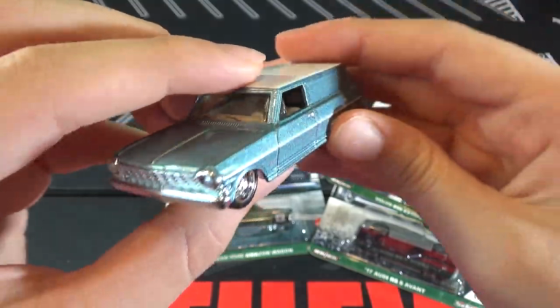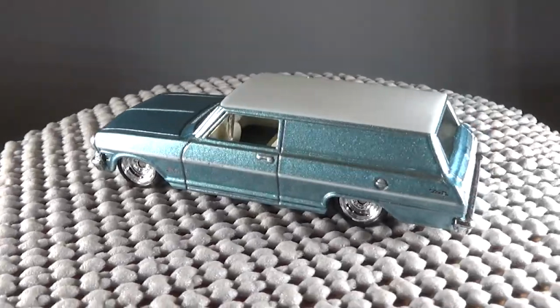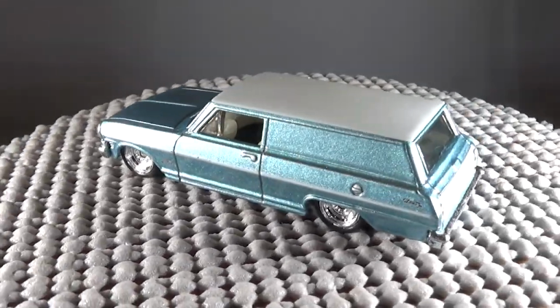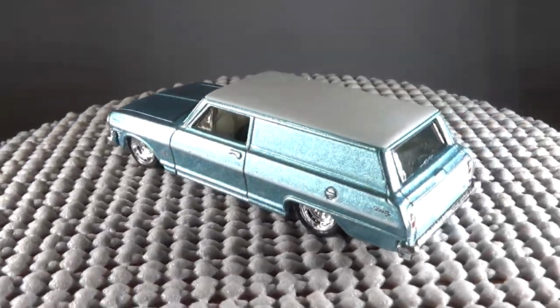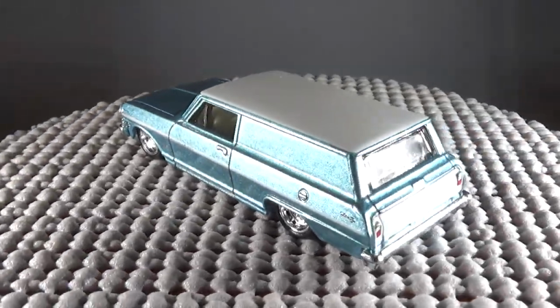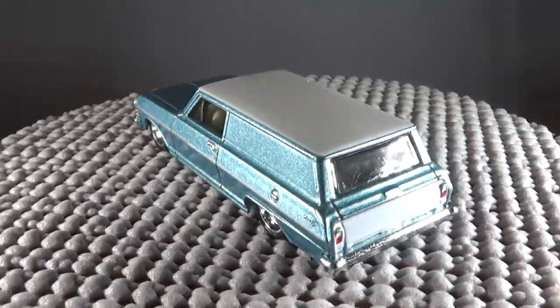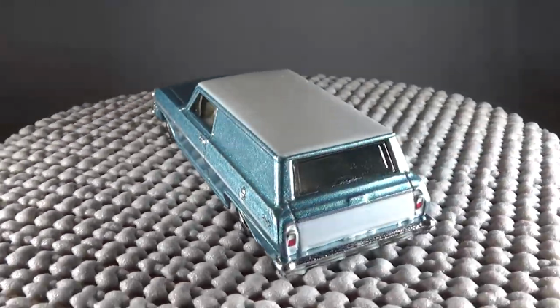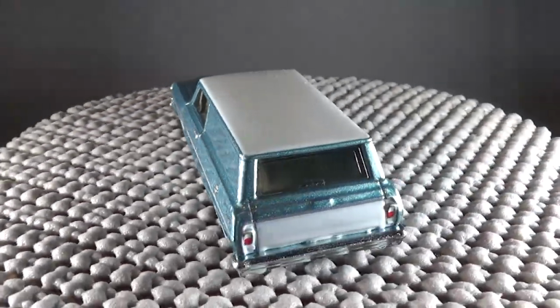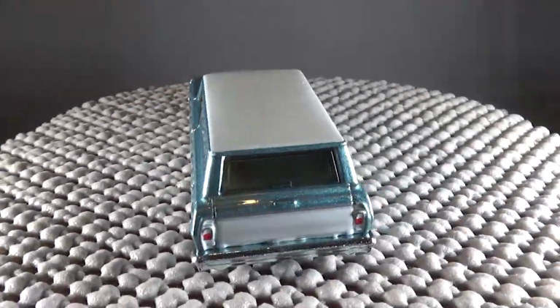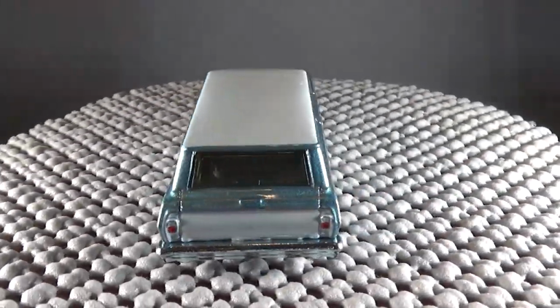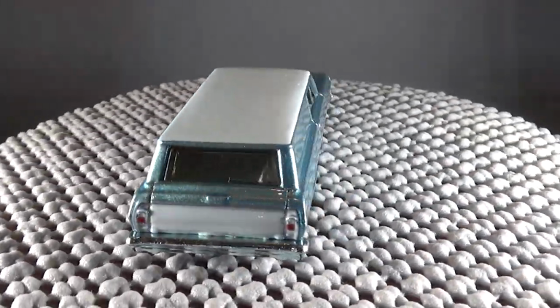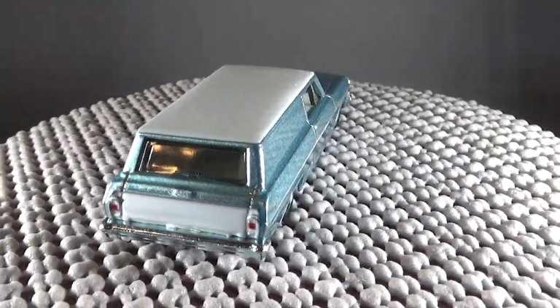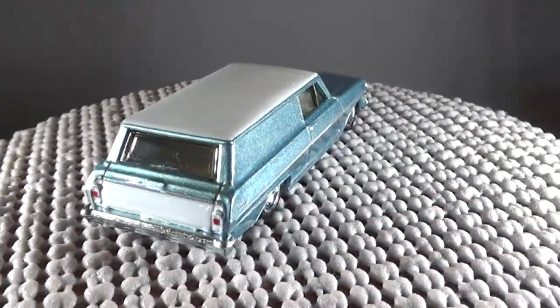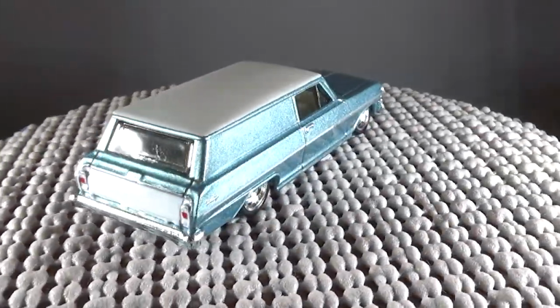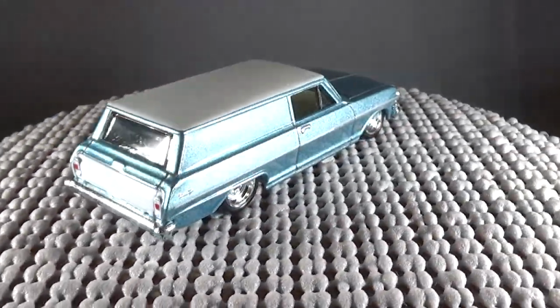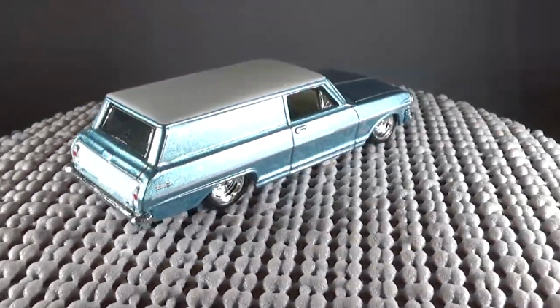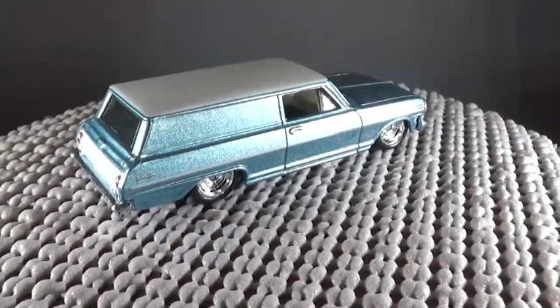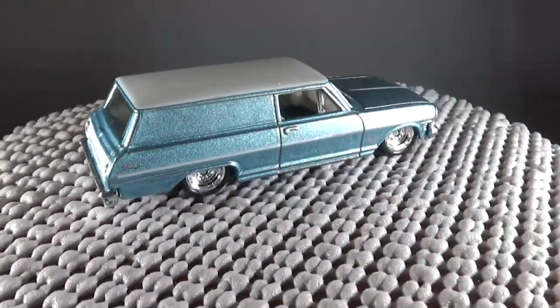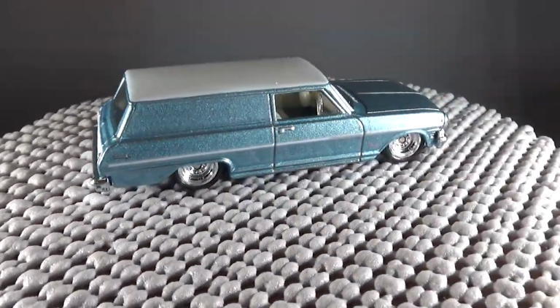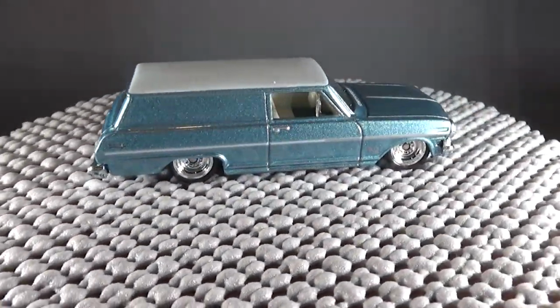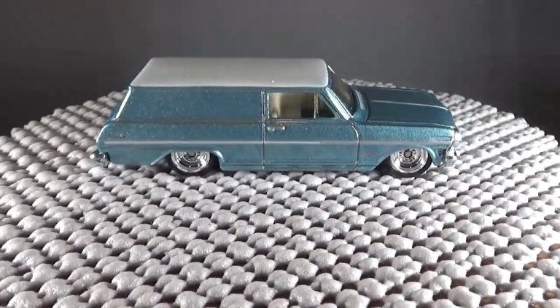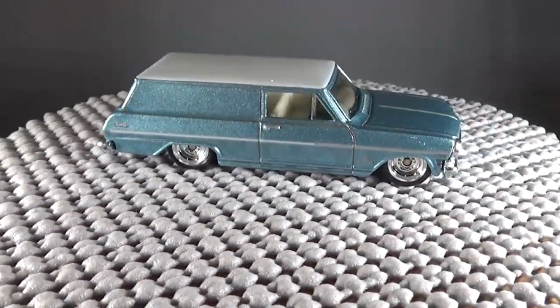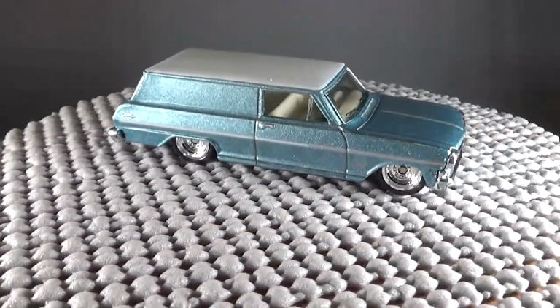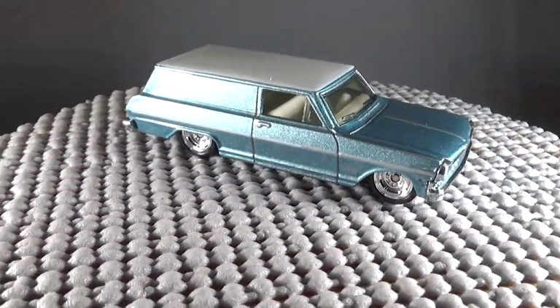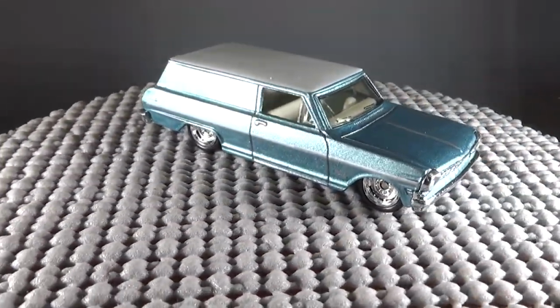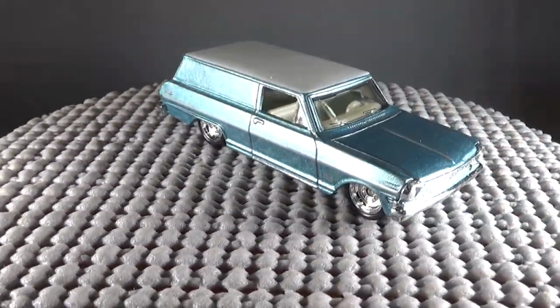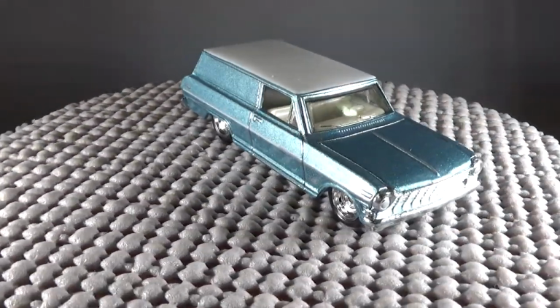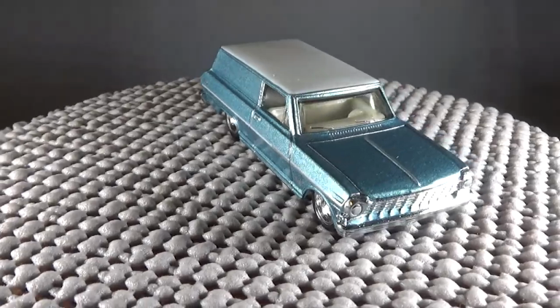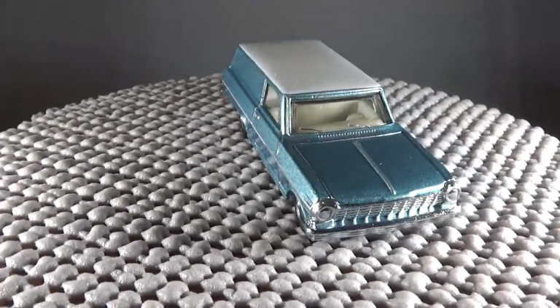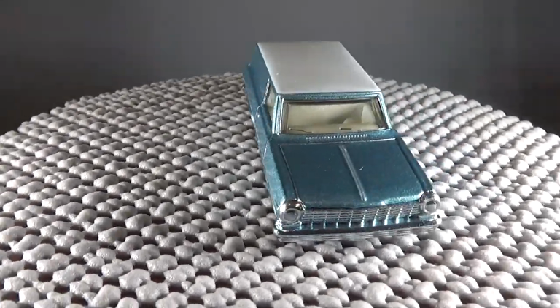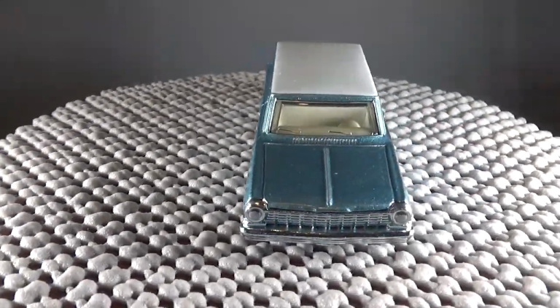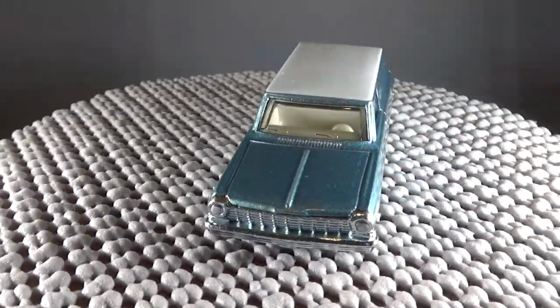It's interesting to see that this wagon made it to Car Culture. We've always seen this premium version in Pop Culture.